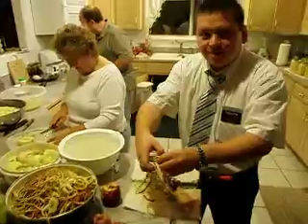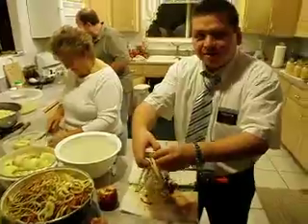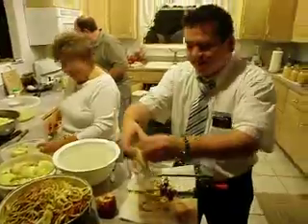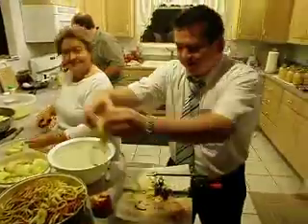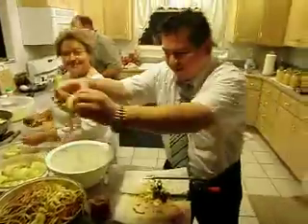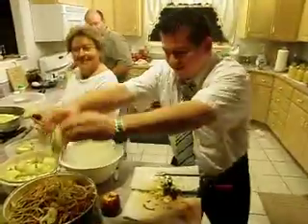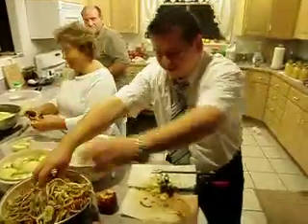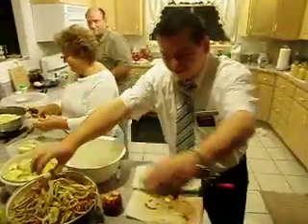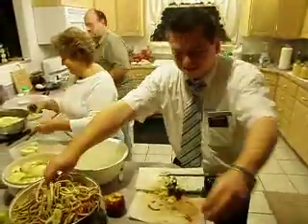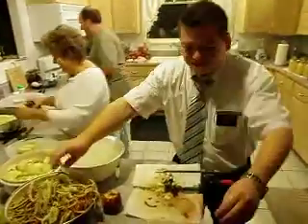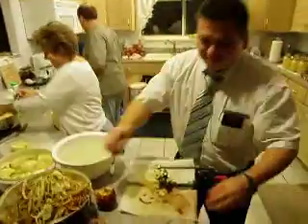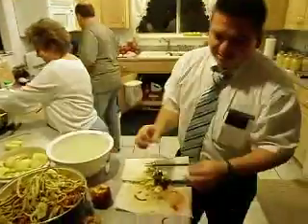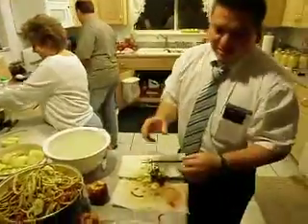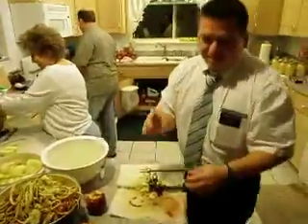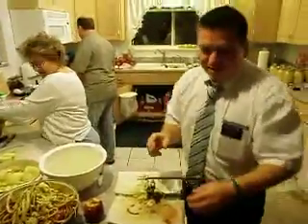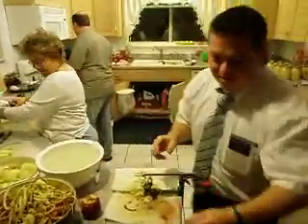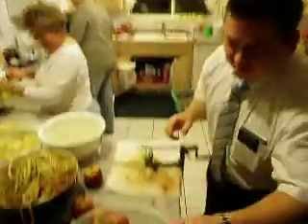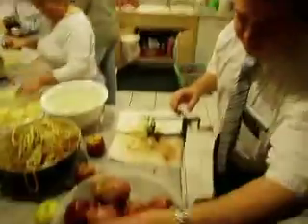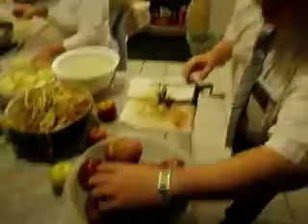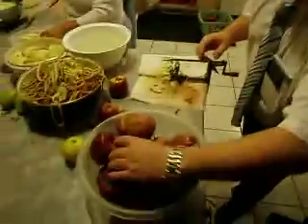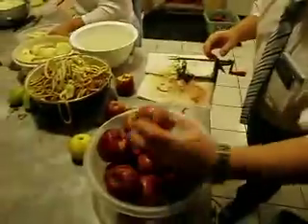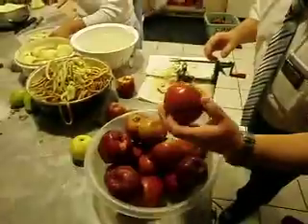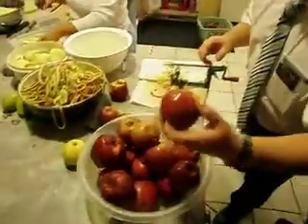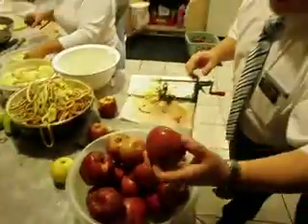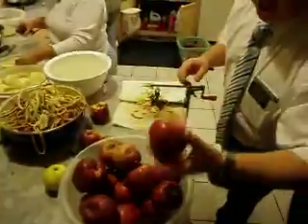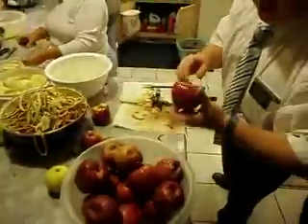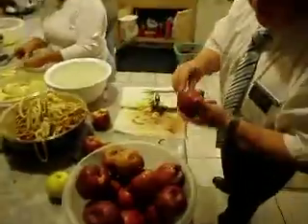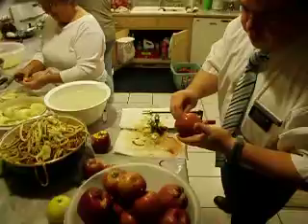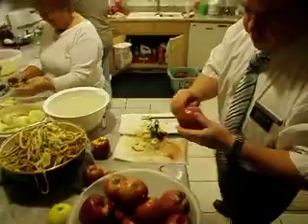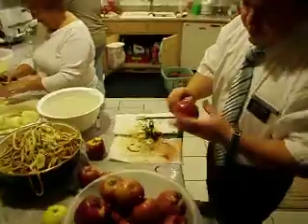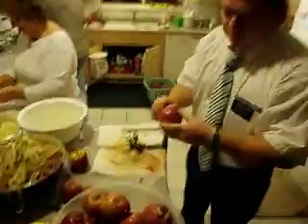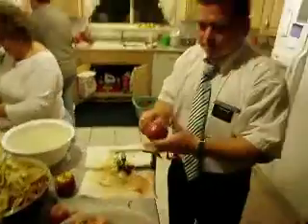Smile, you're on video. This is how you peel apples.